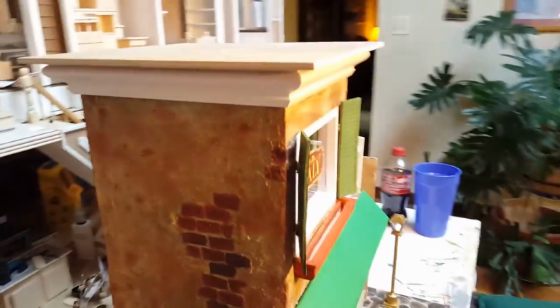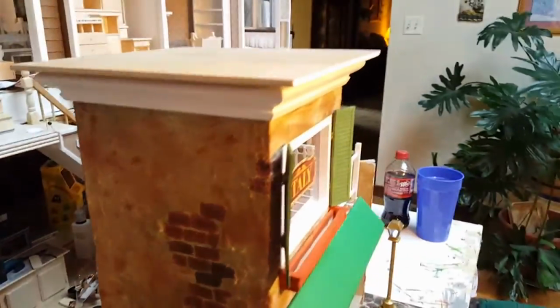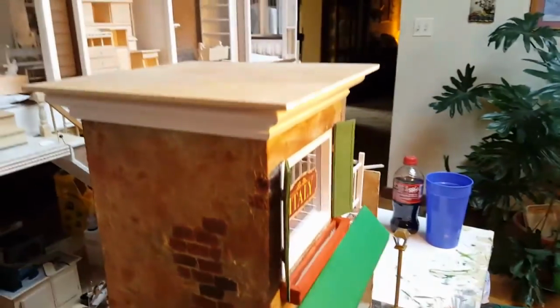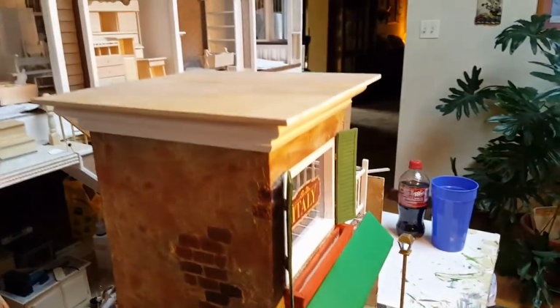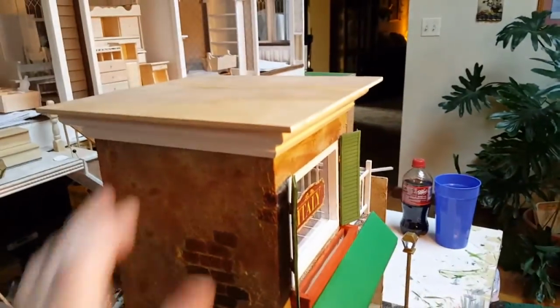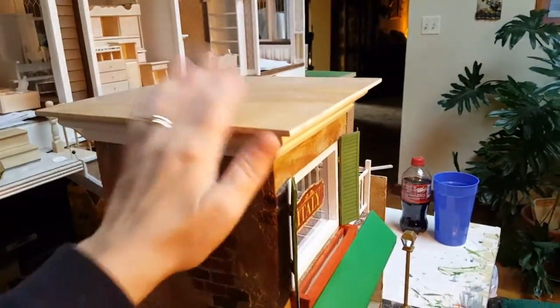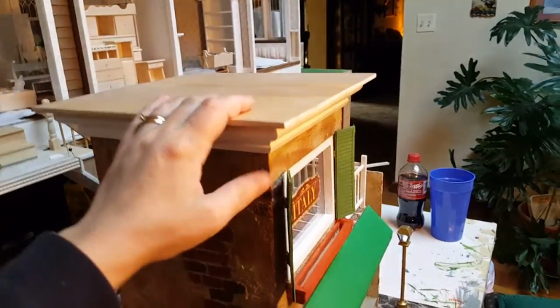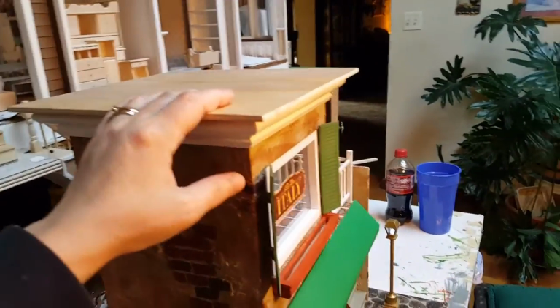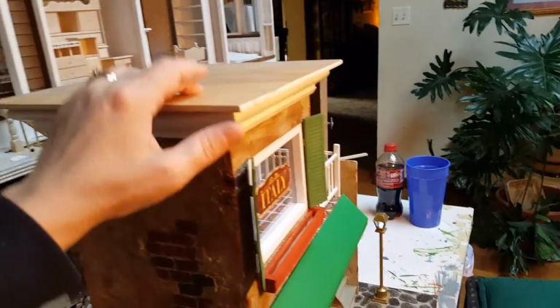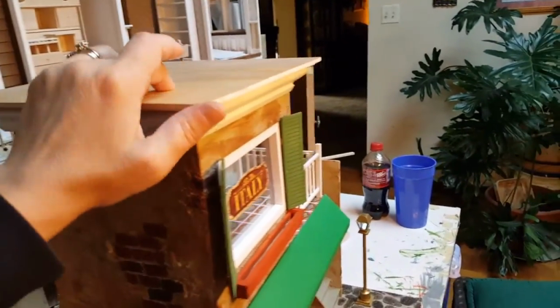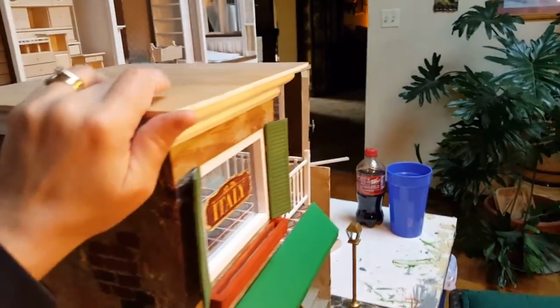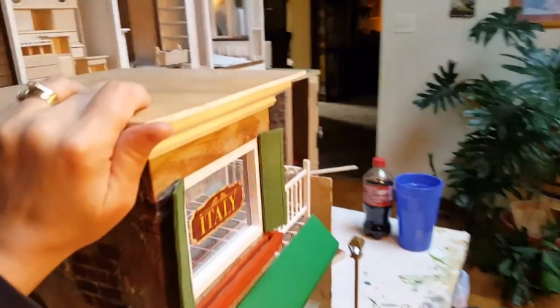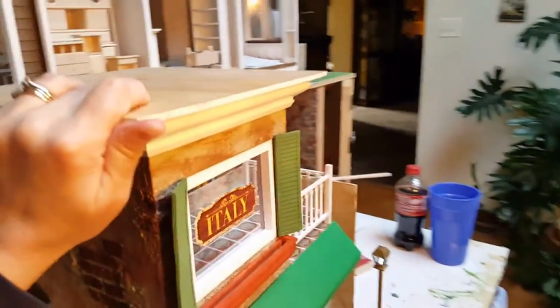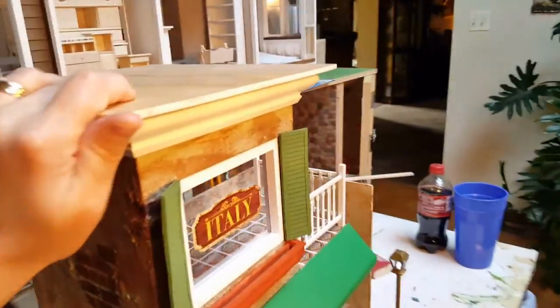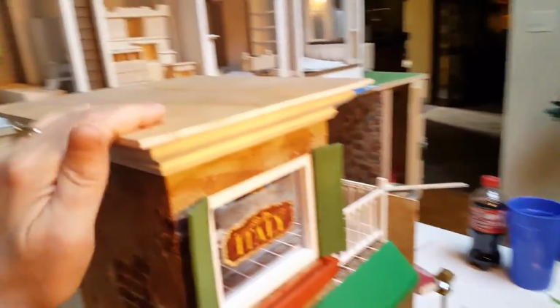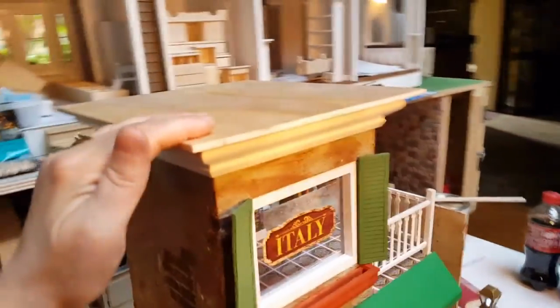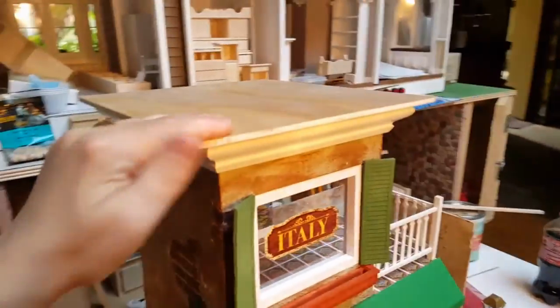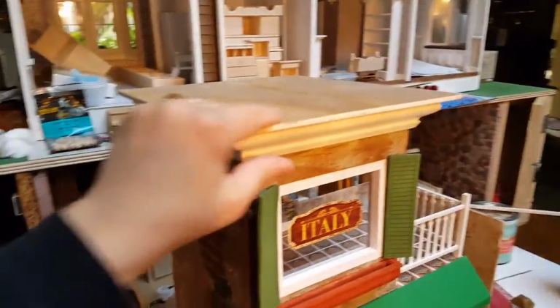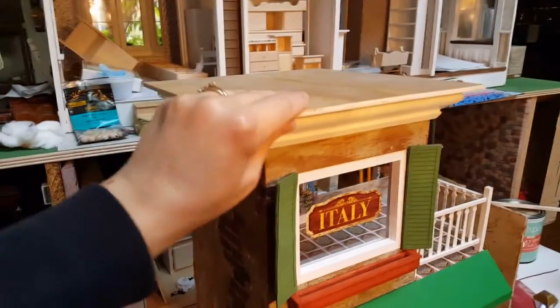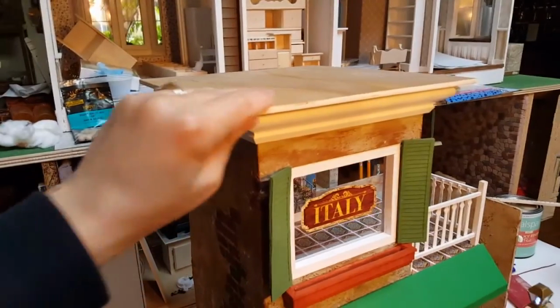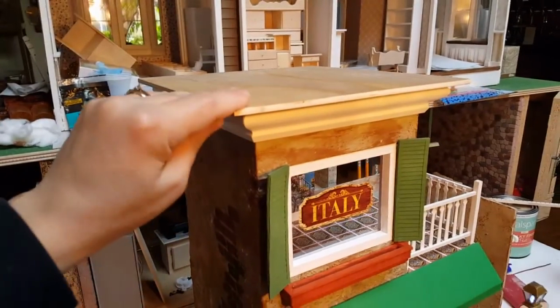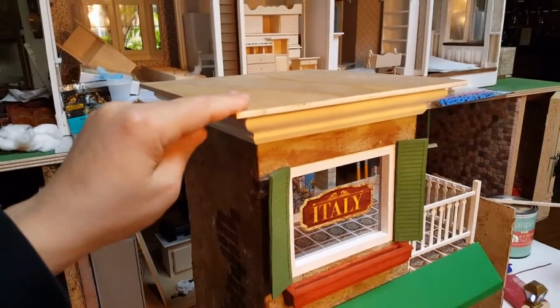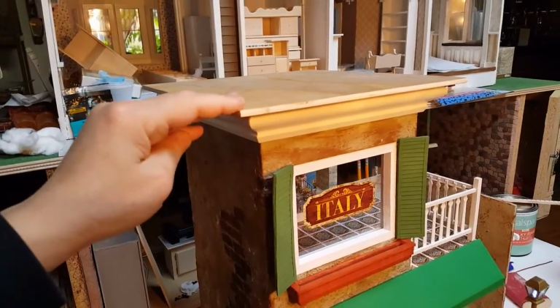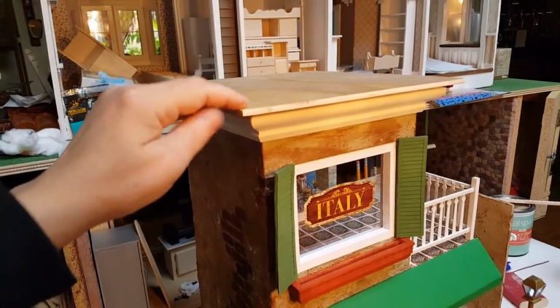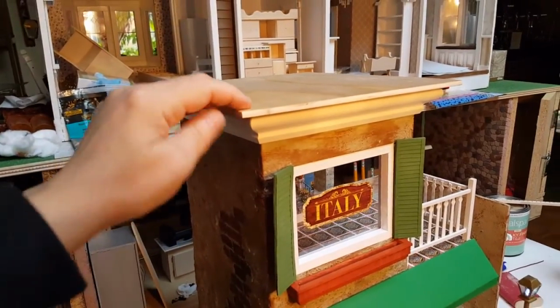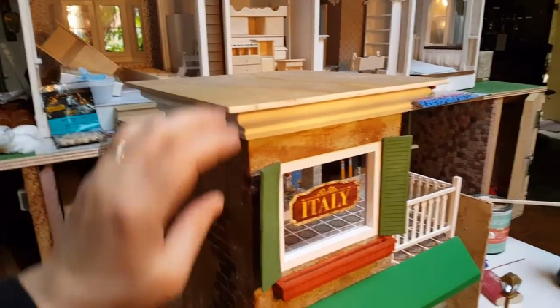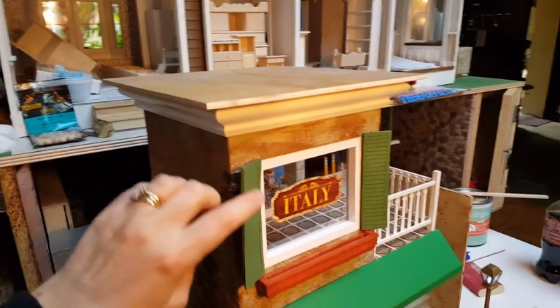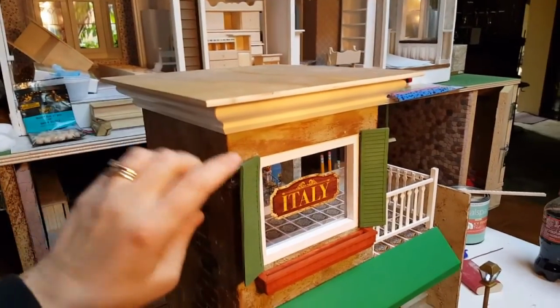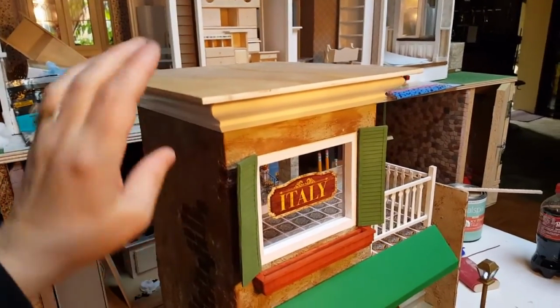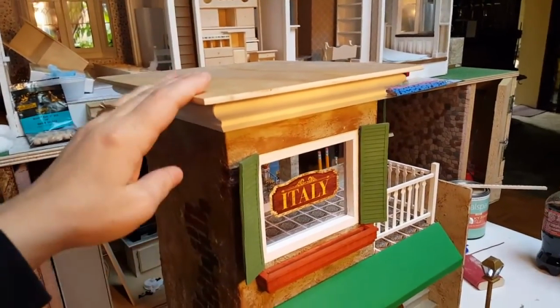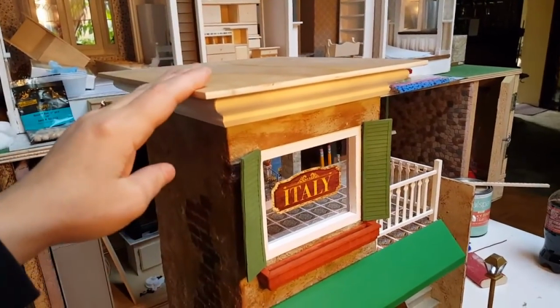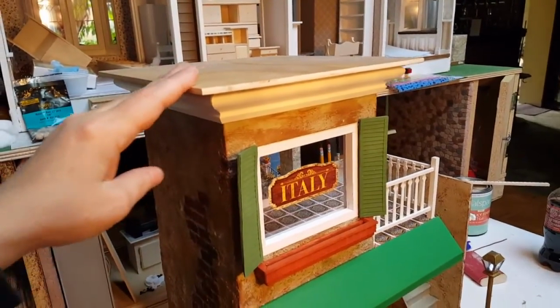Now the roof still needs to be painted. I'm undecided on the color — I'm not sure if I want to do it white or green to match the shutters.